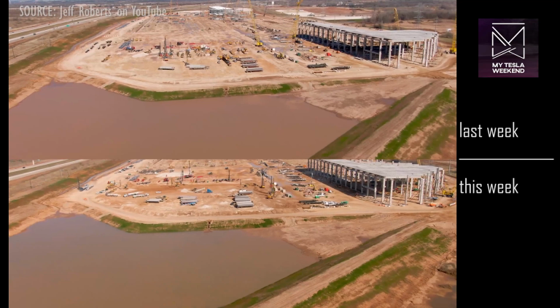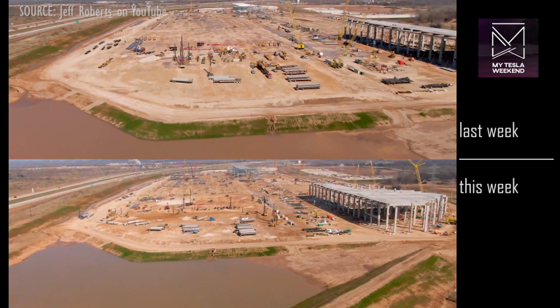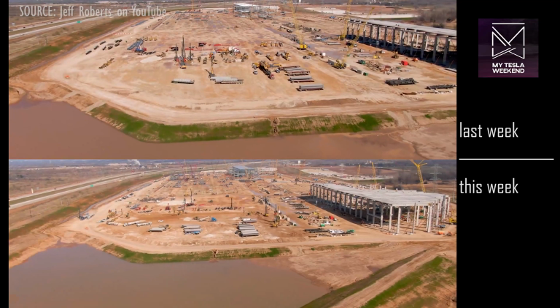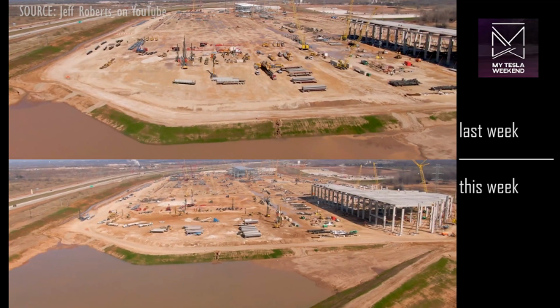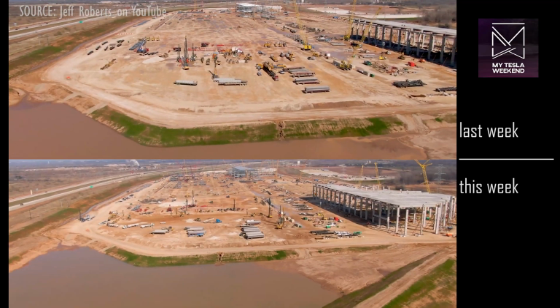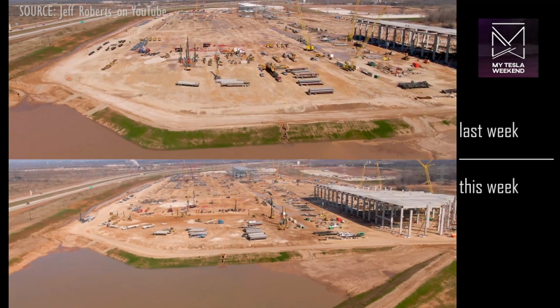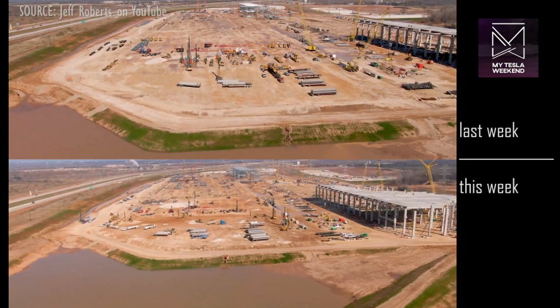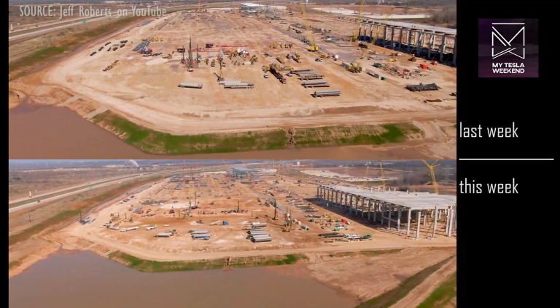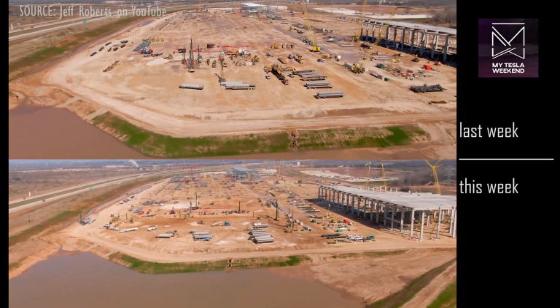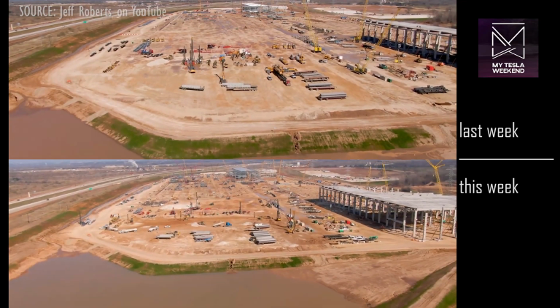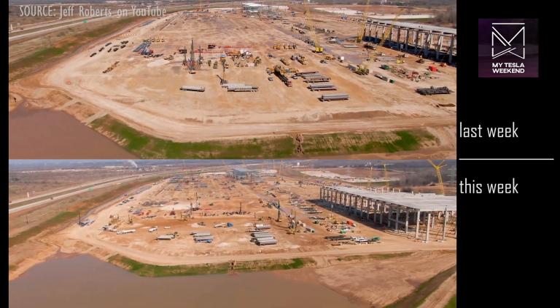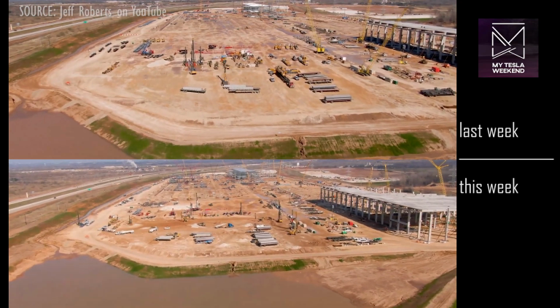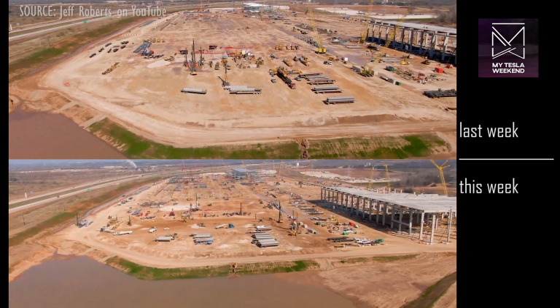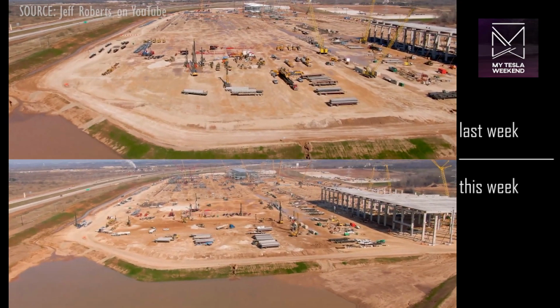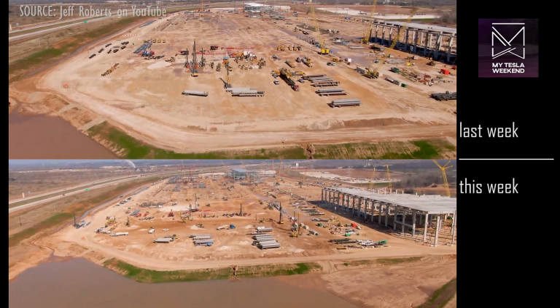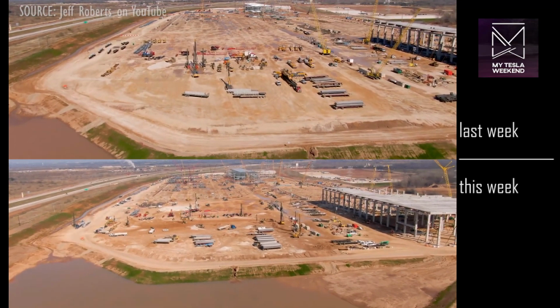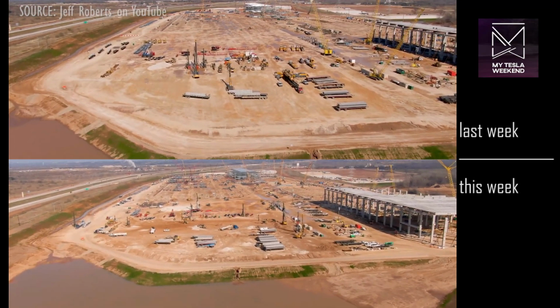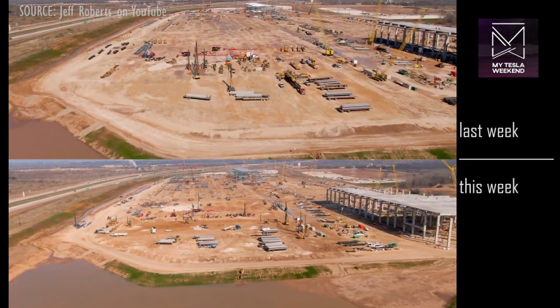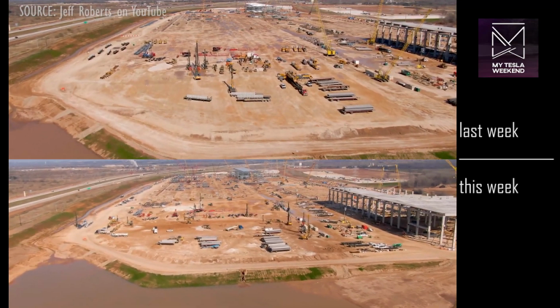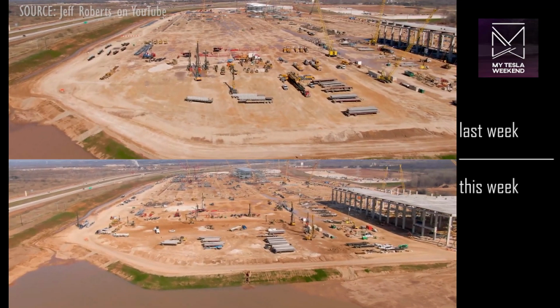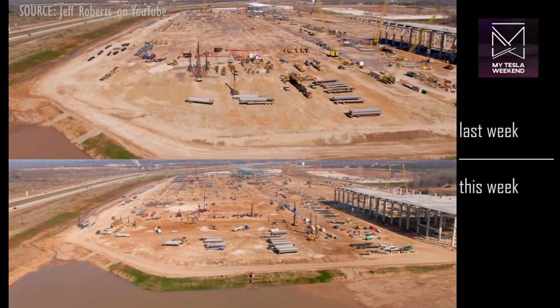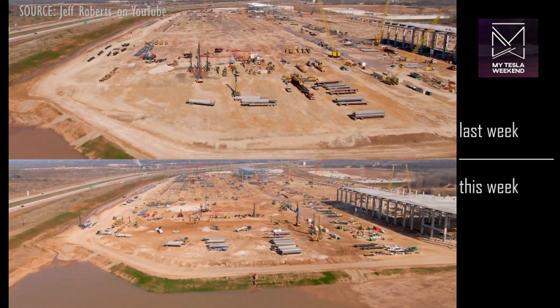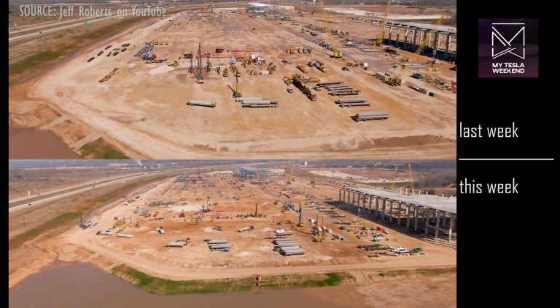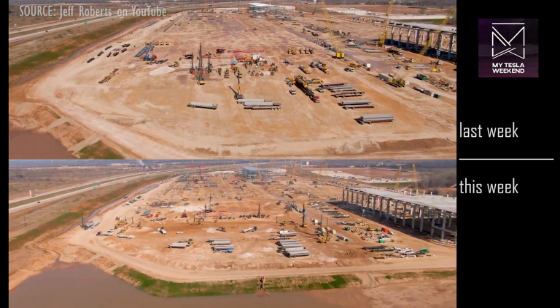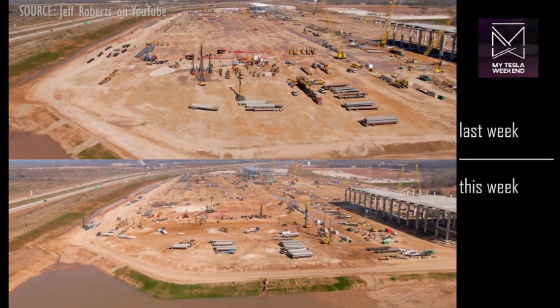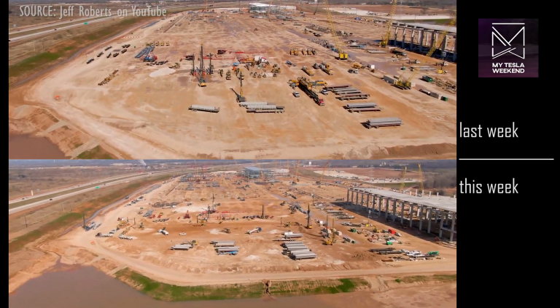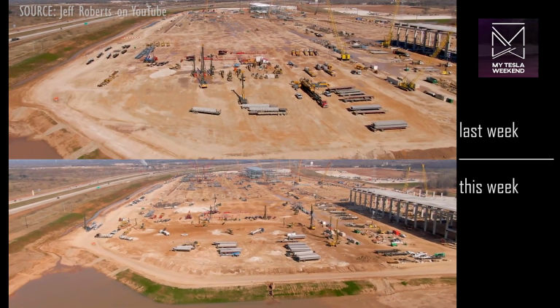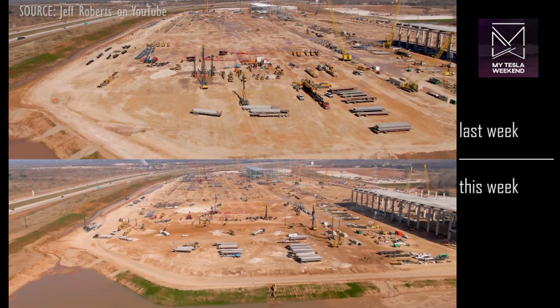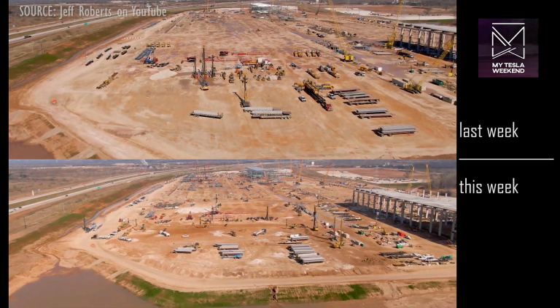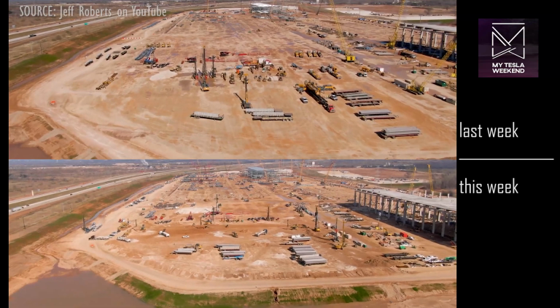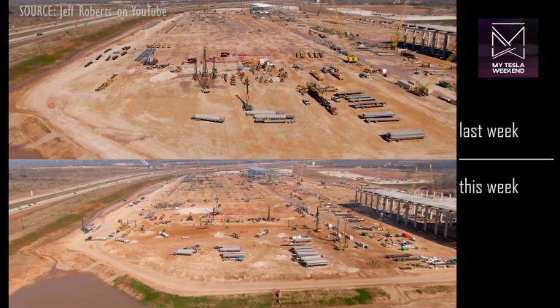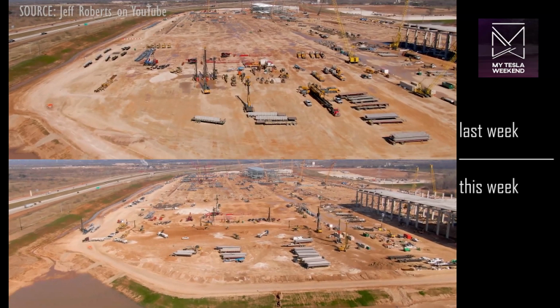On the west side, the foundation work has moved south, and it's just a flurry of activity.